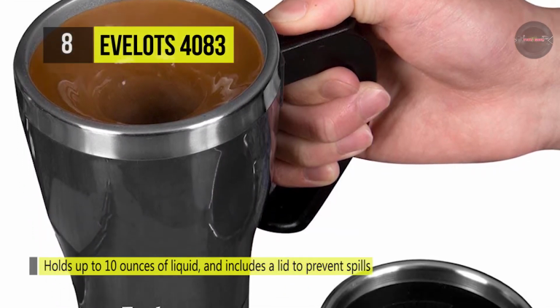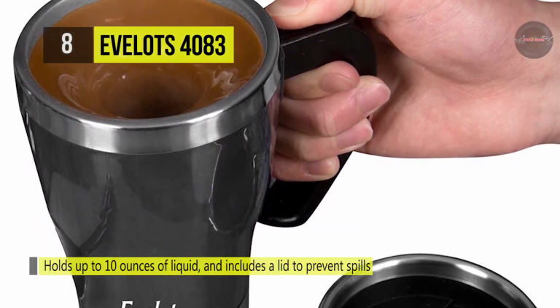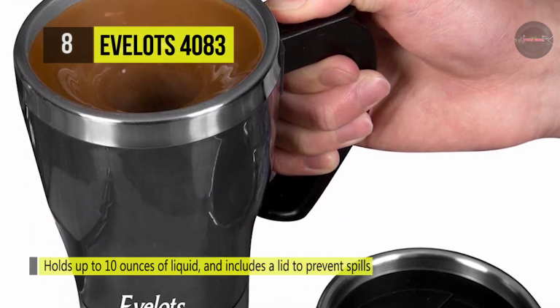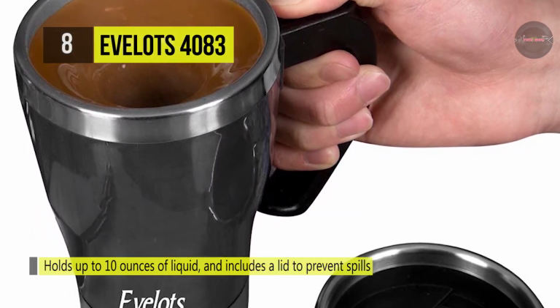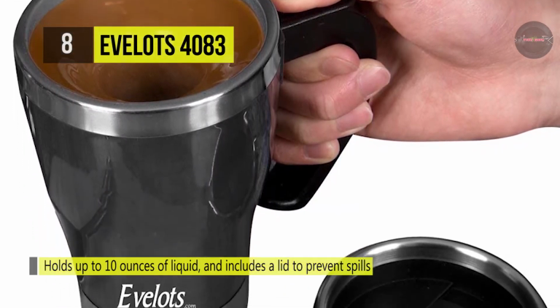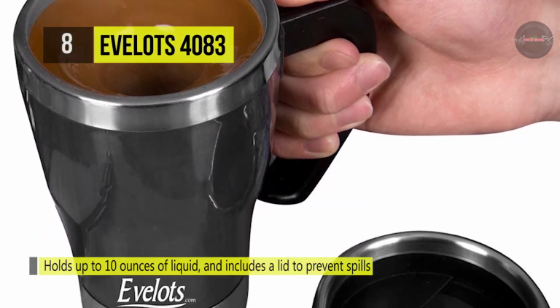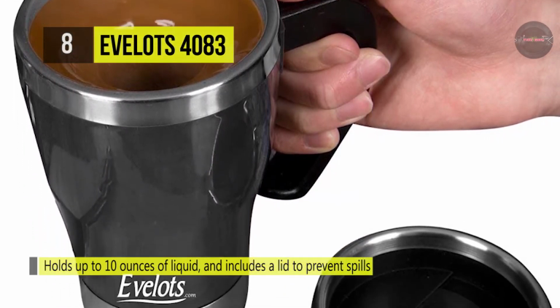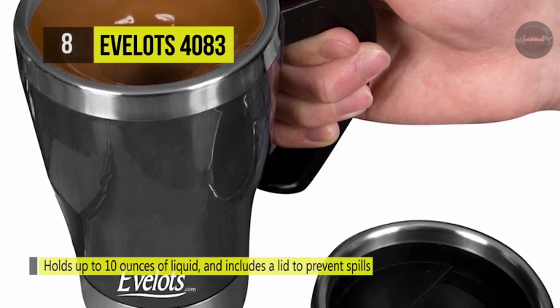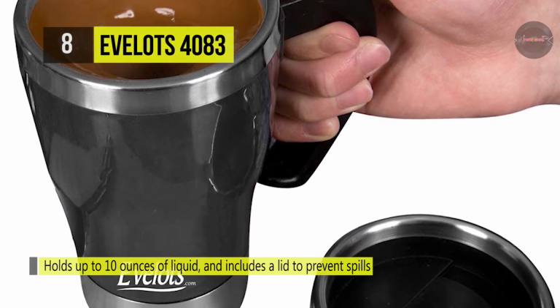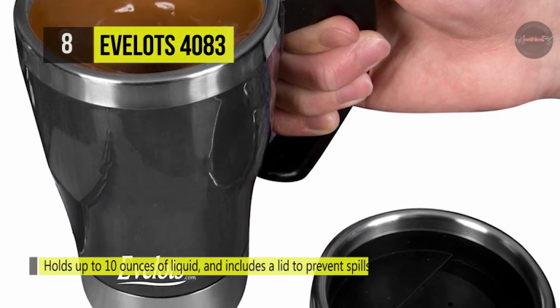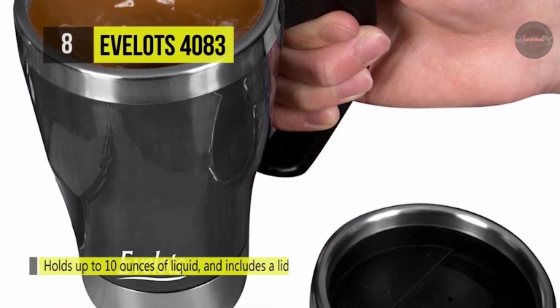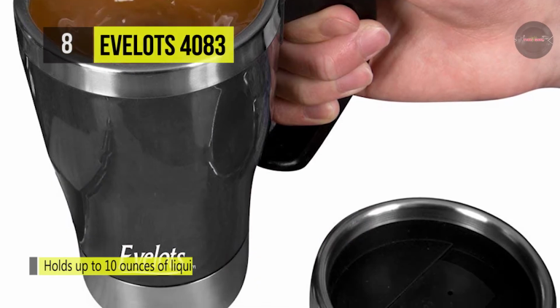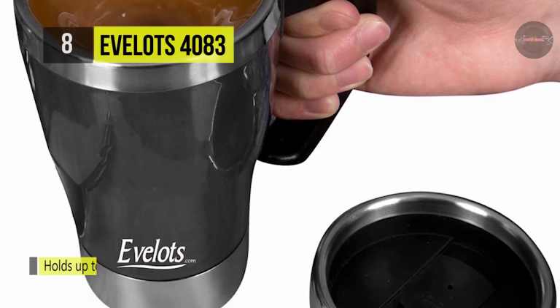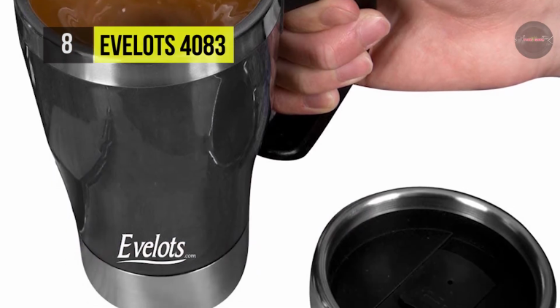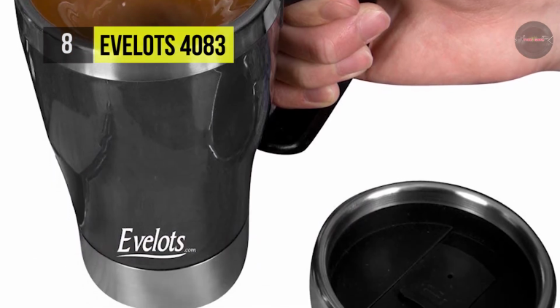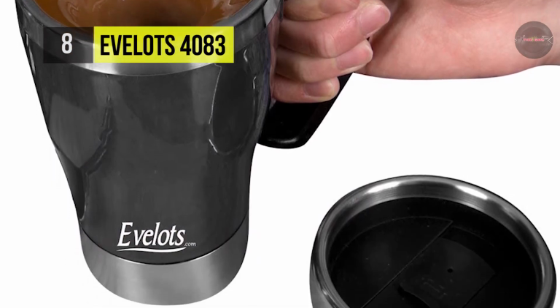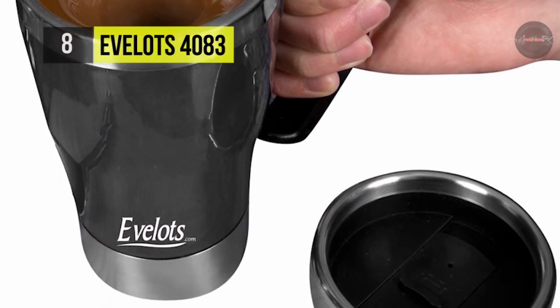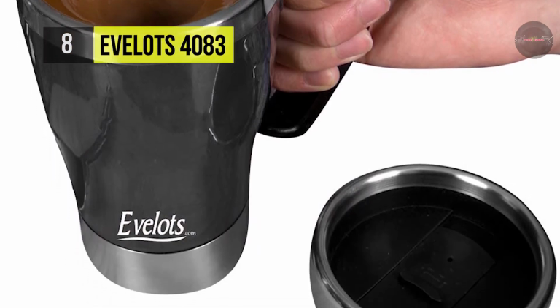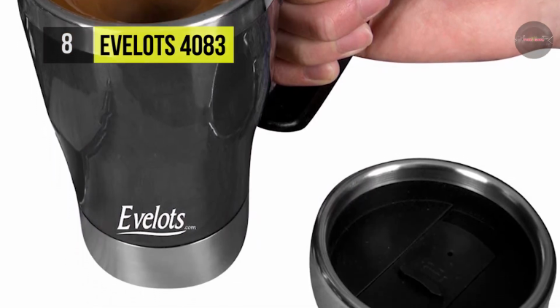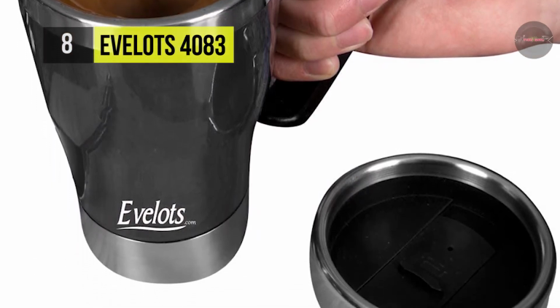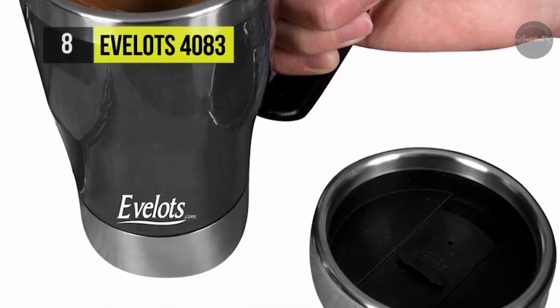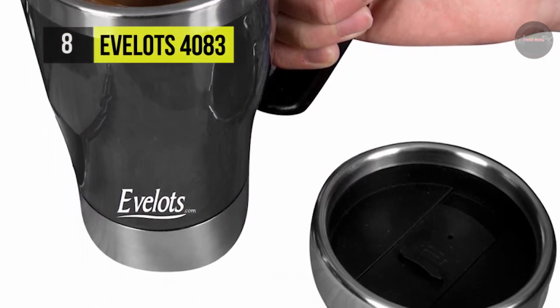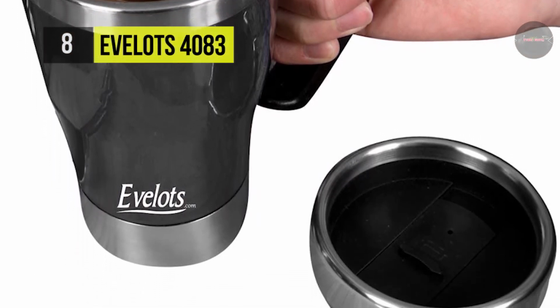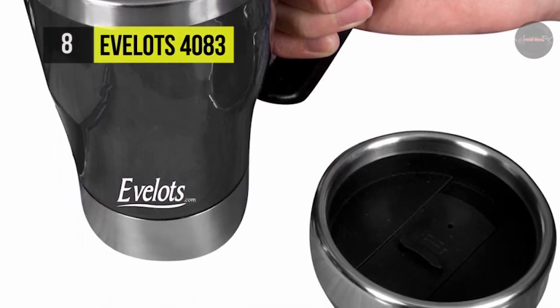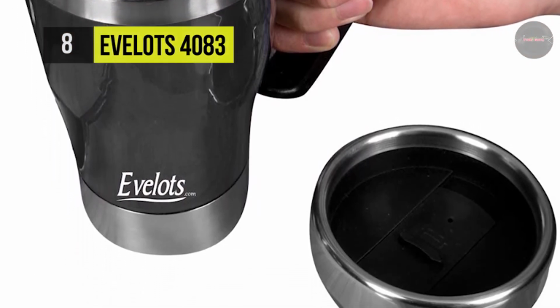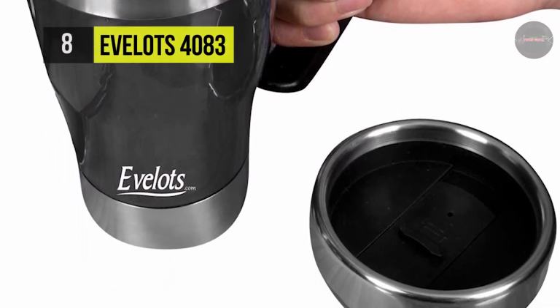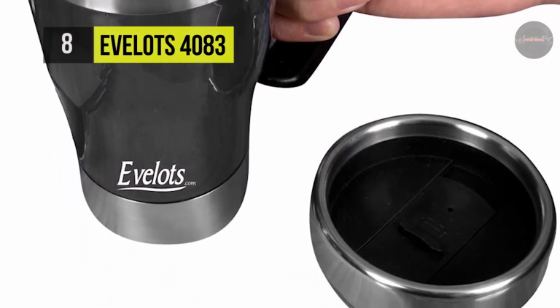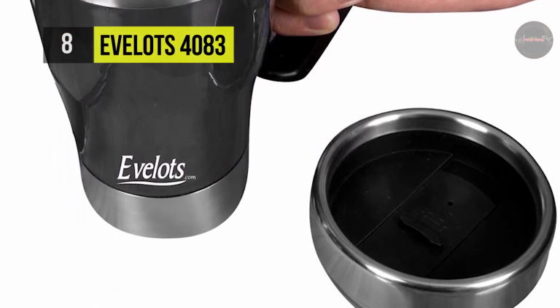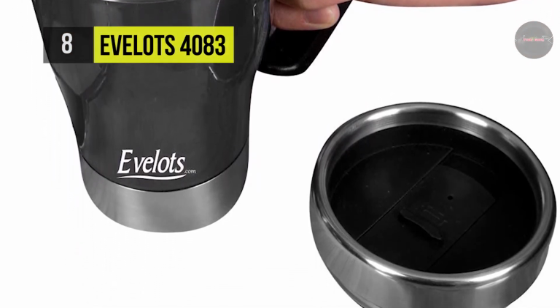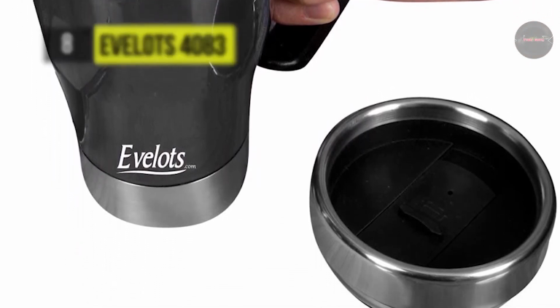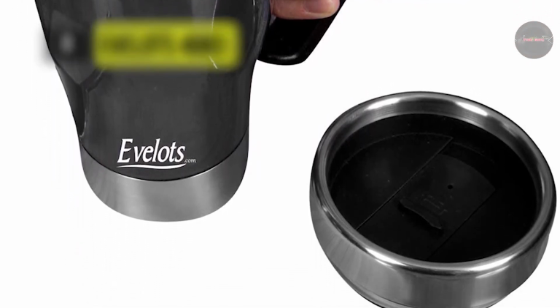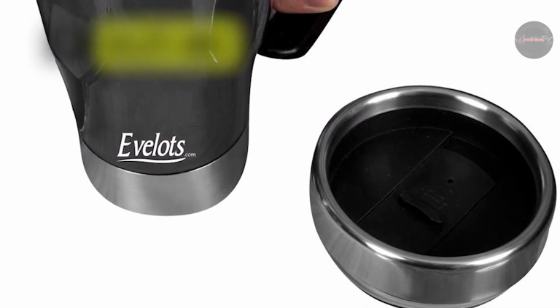You can warm up drinks like coffee, tea, hot chocolate, soup, protein drinks, or other beverages from the inside out.